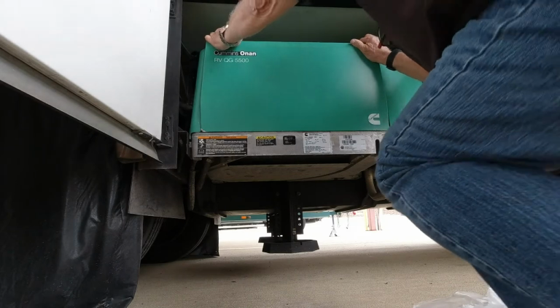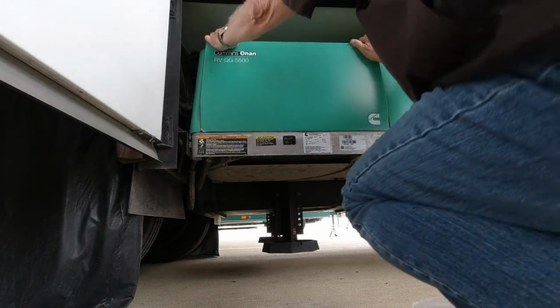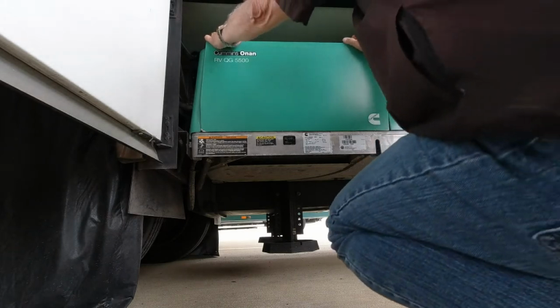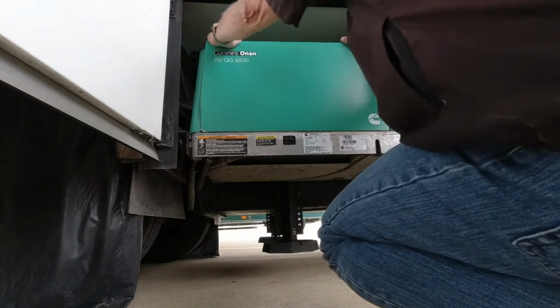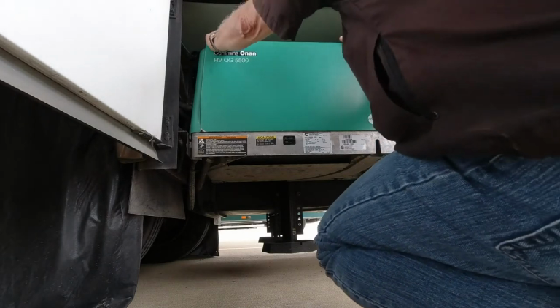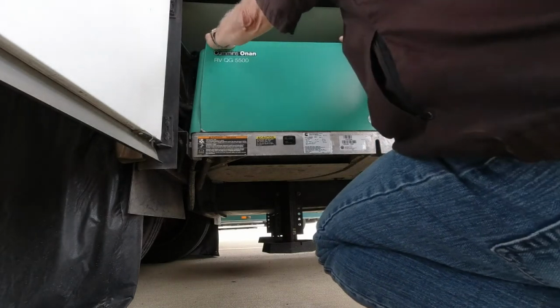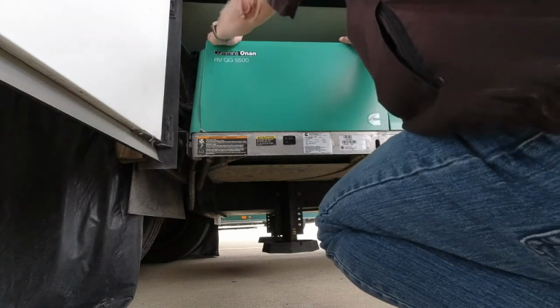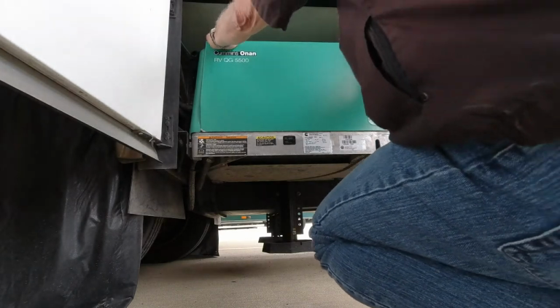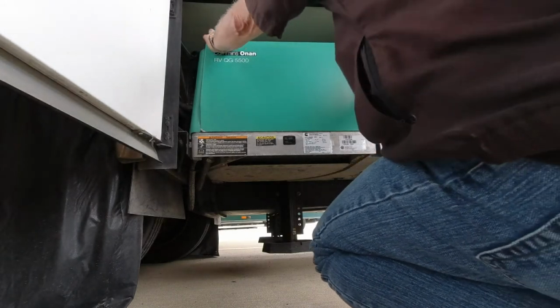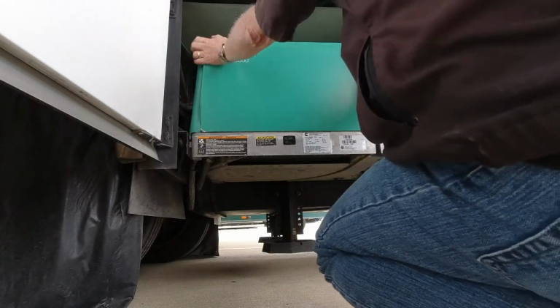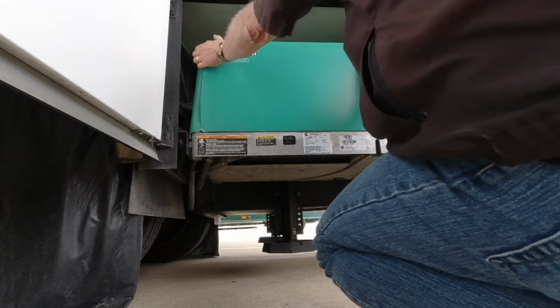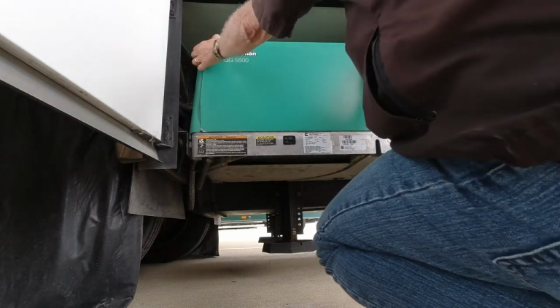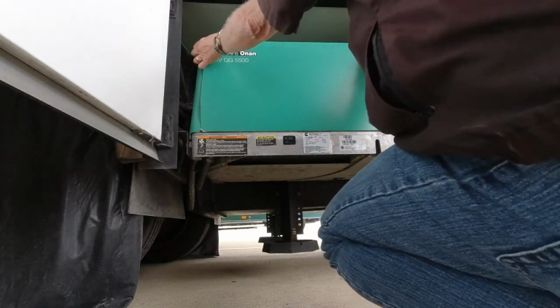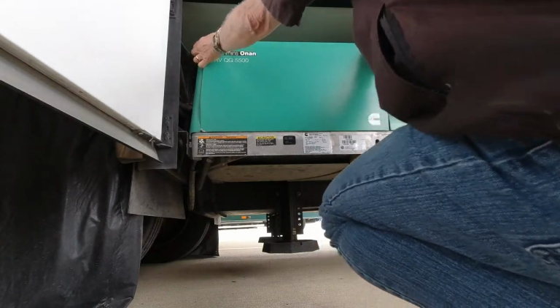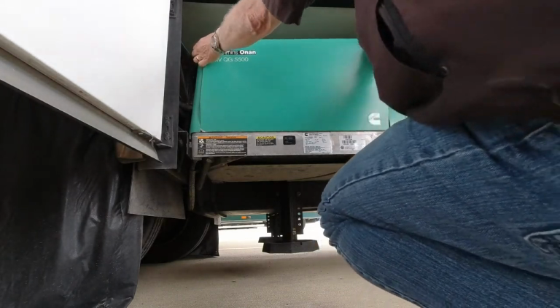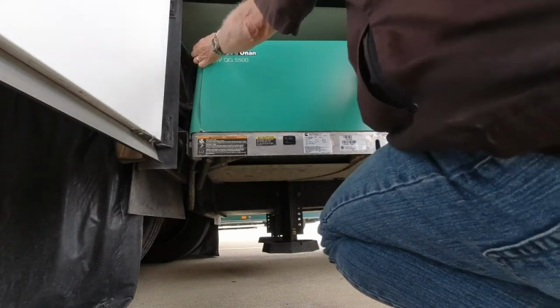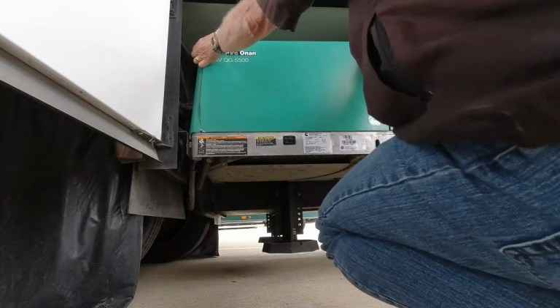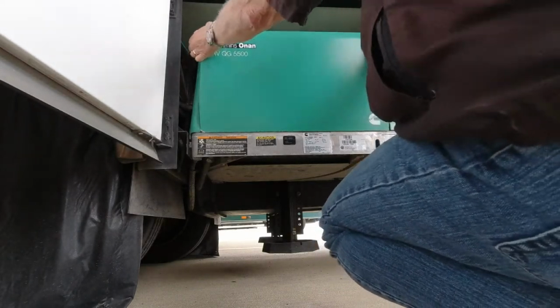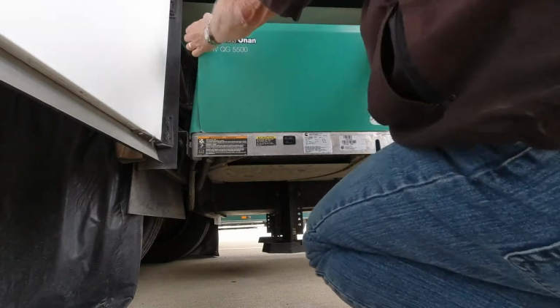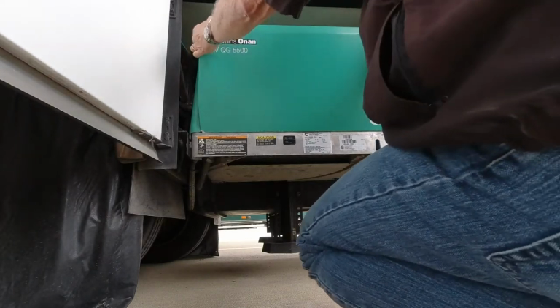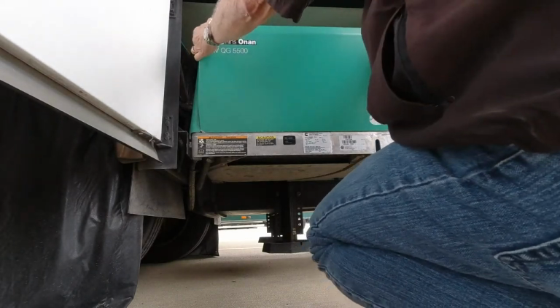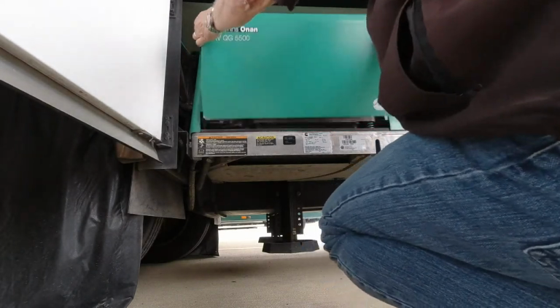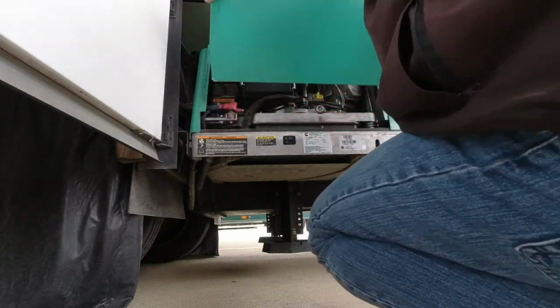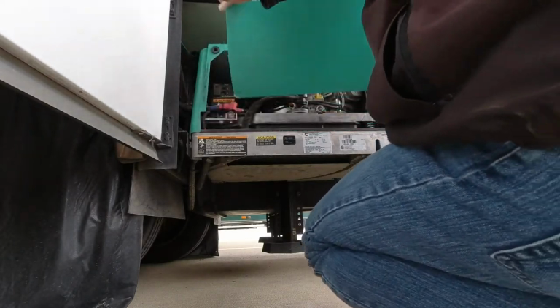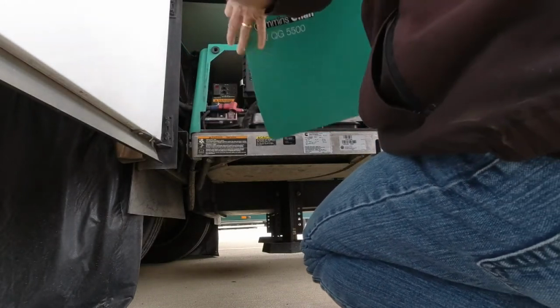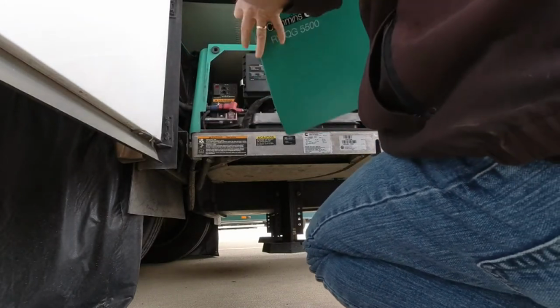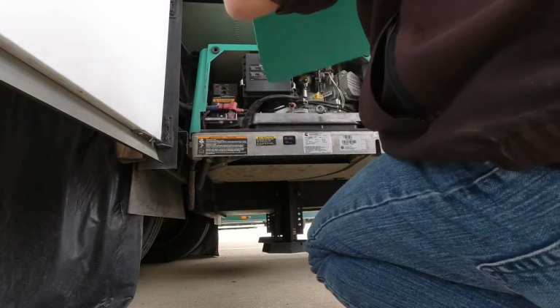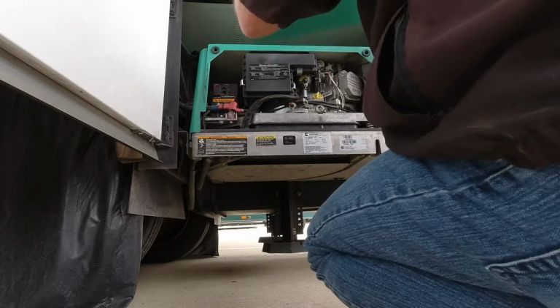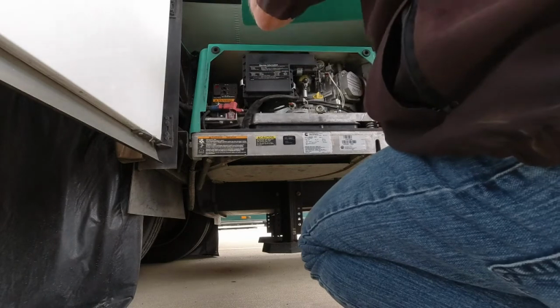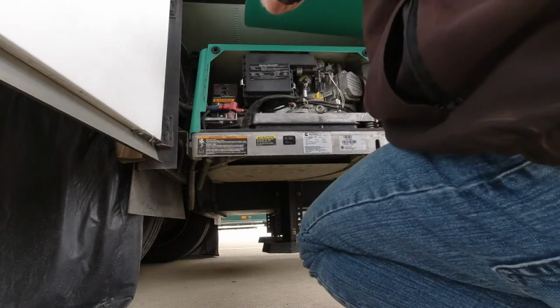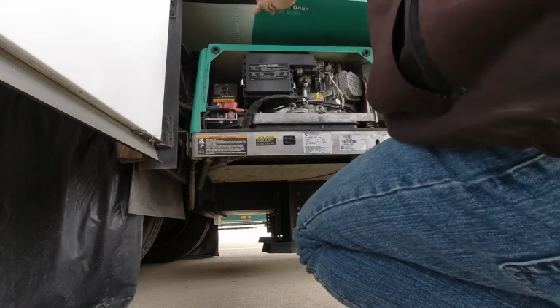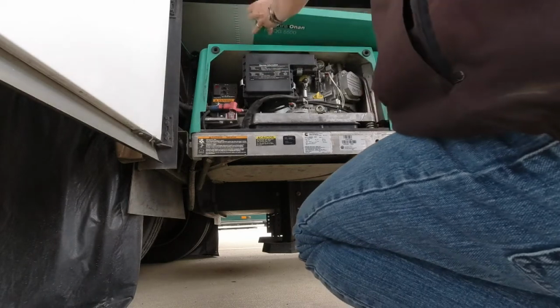The first thing we've got to do is take this cover off — it just pops off. I usually just lay it on top.